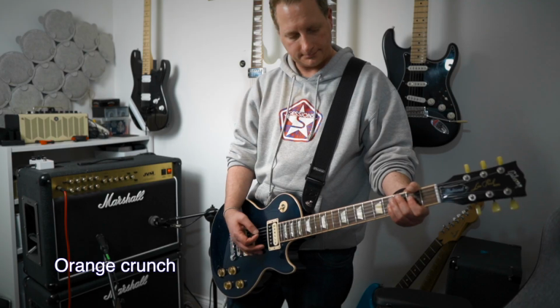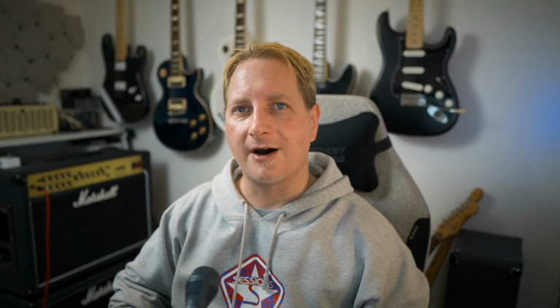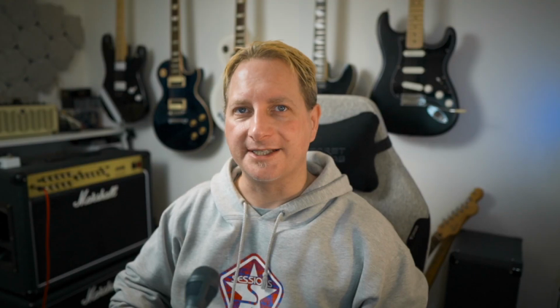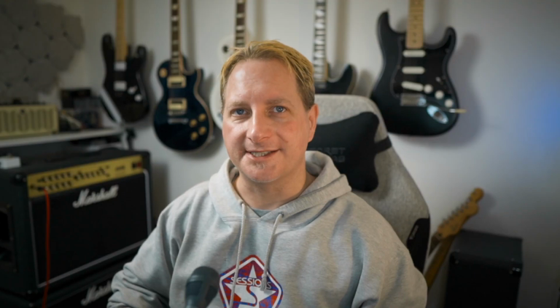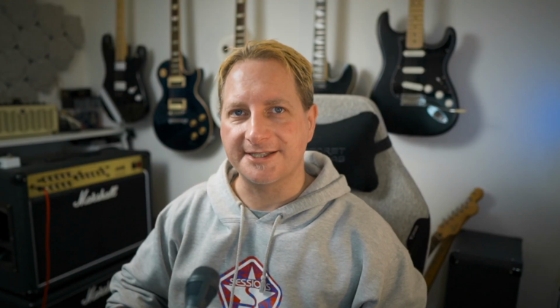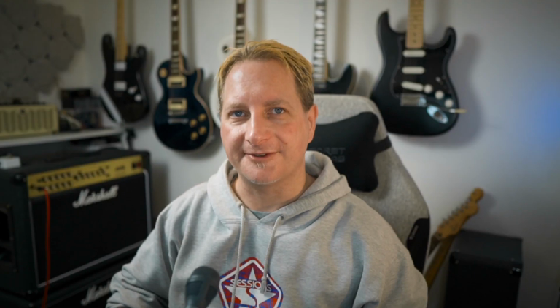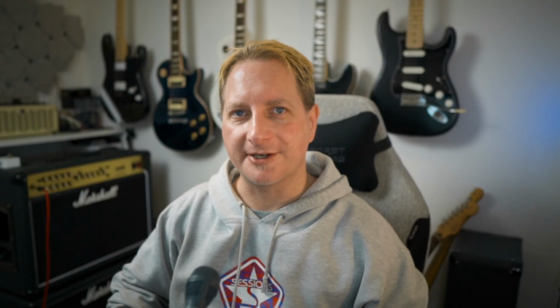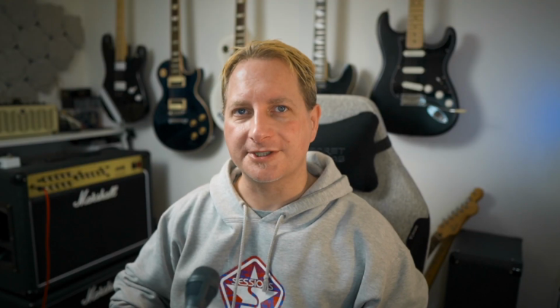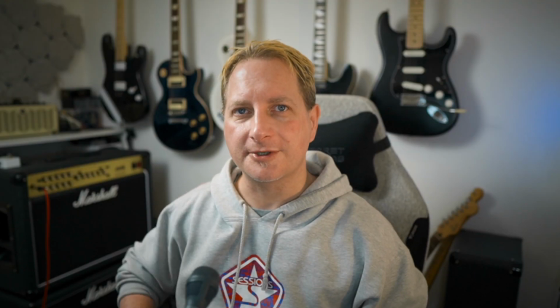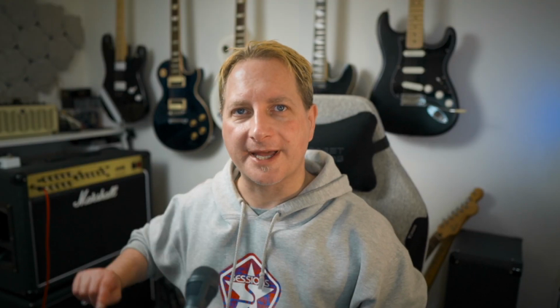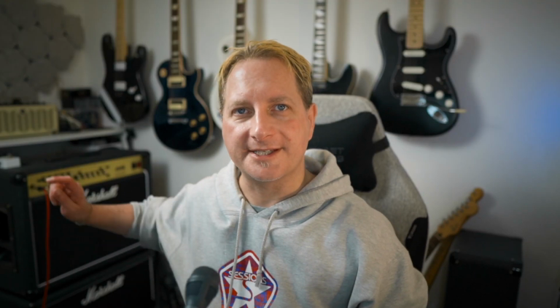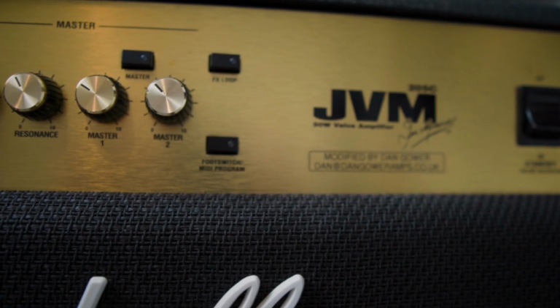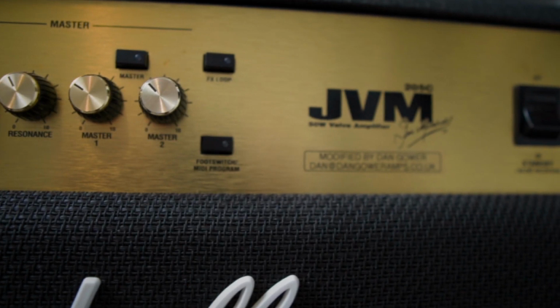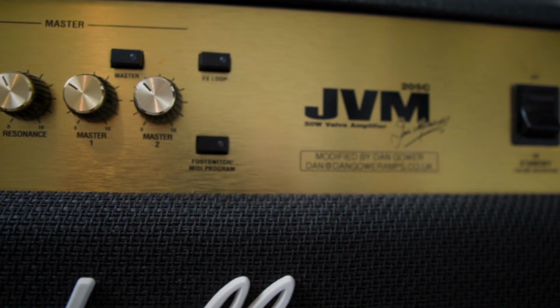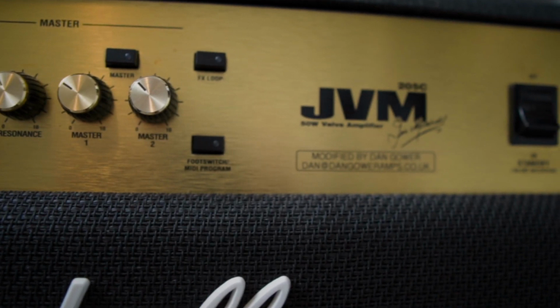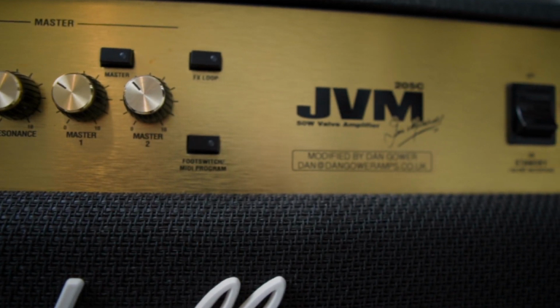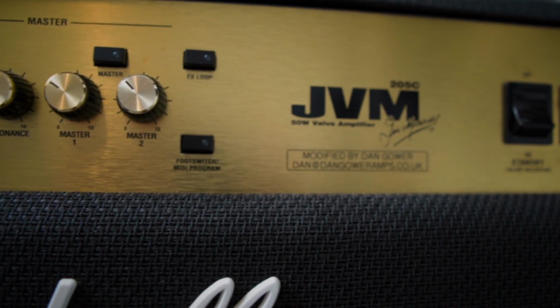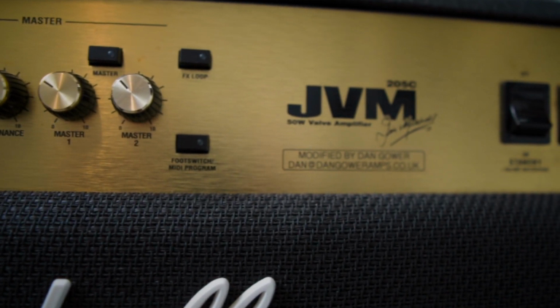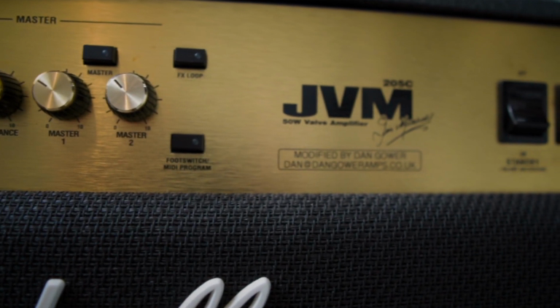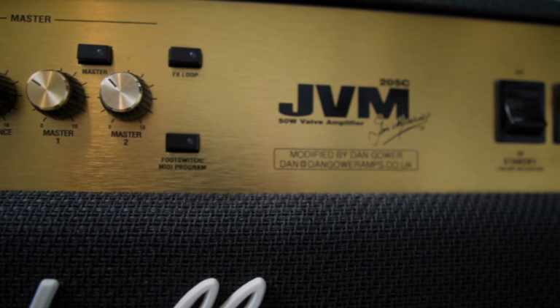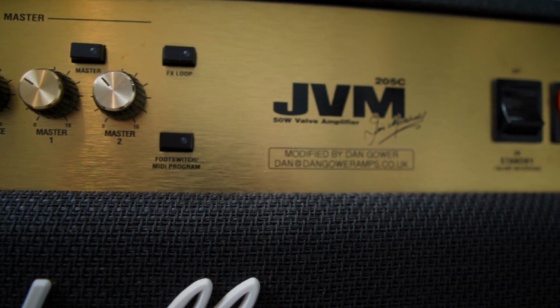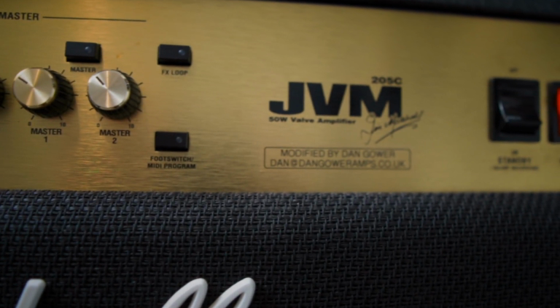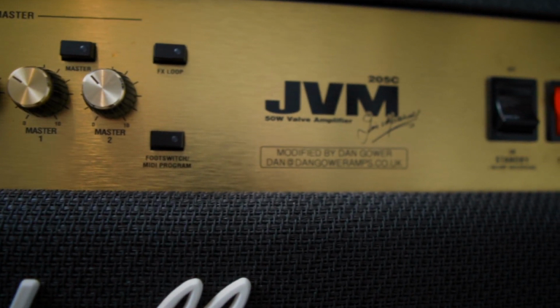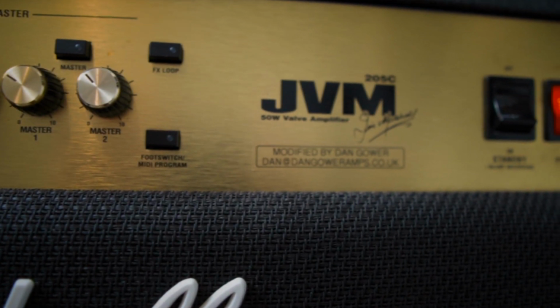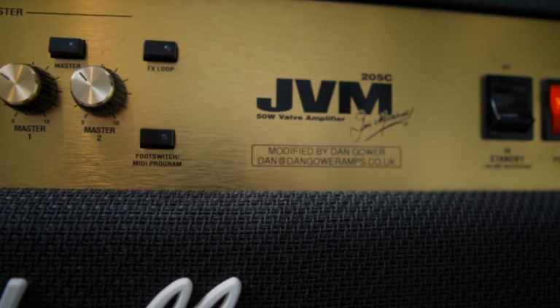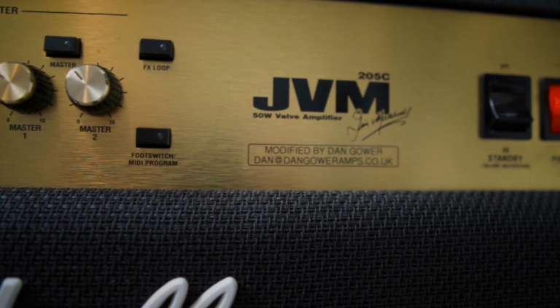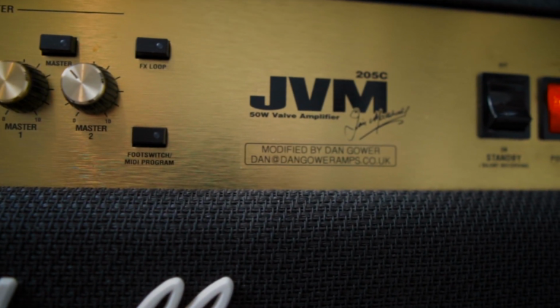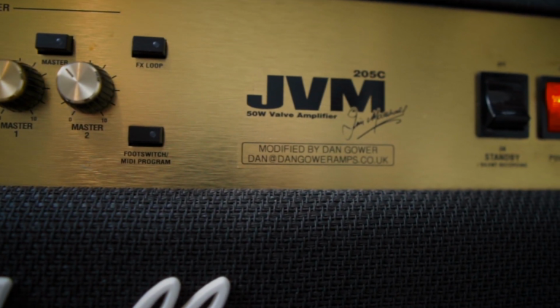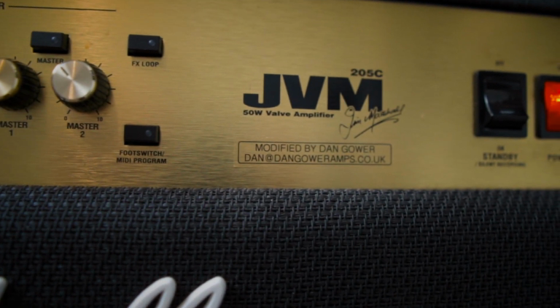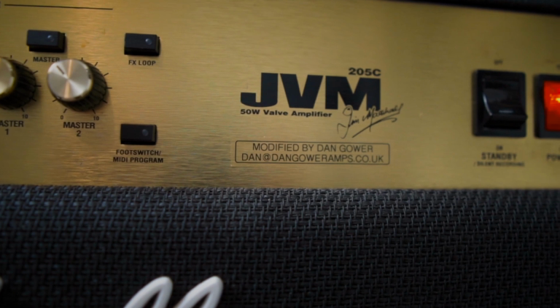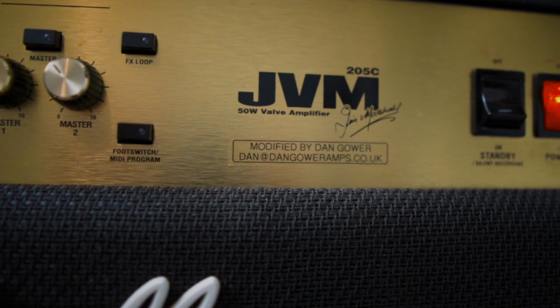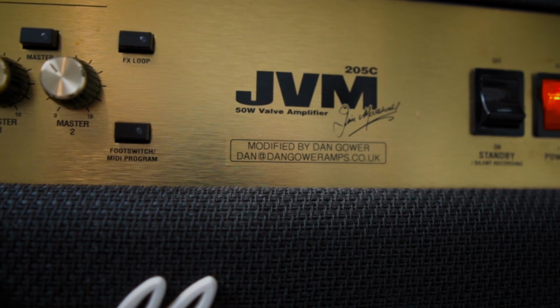Hi, today's video is all about this amp here, and my thoughts on owning it for over five years.